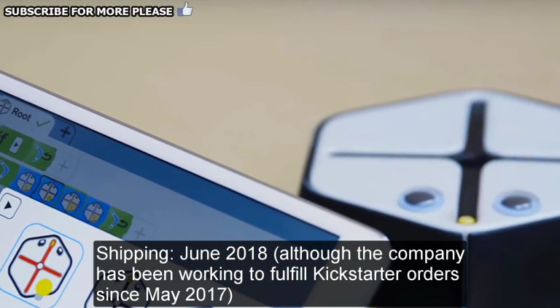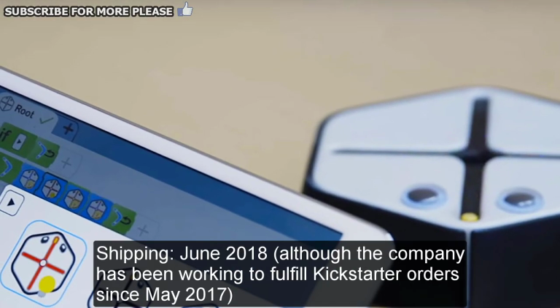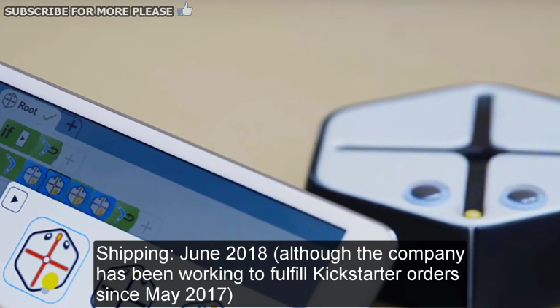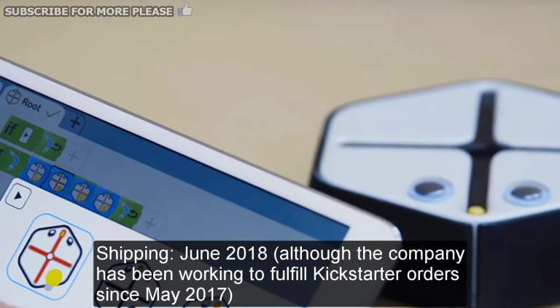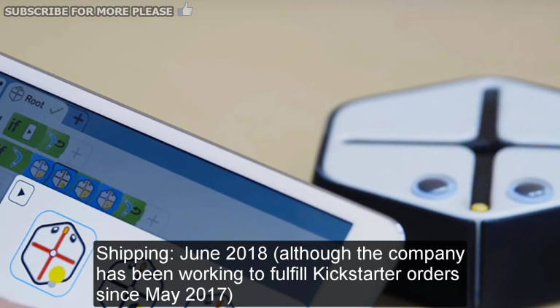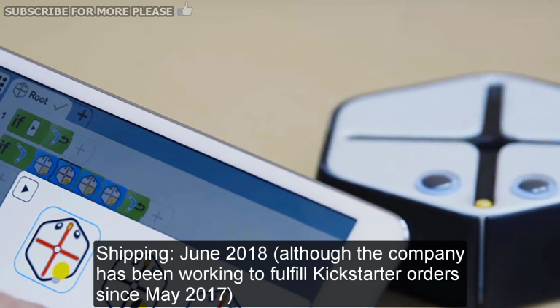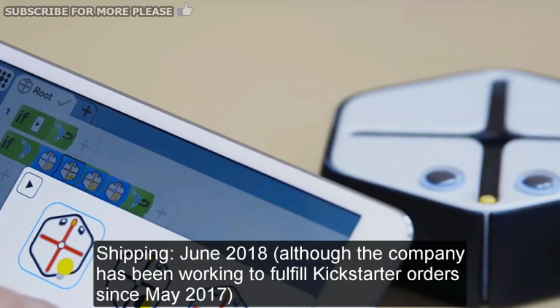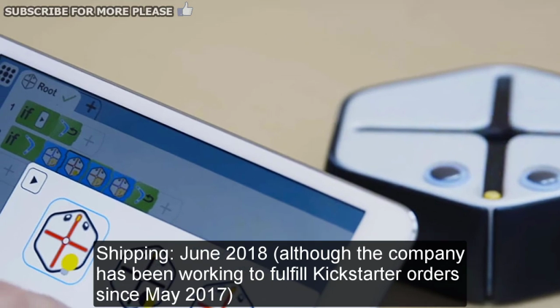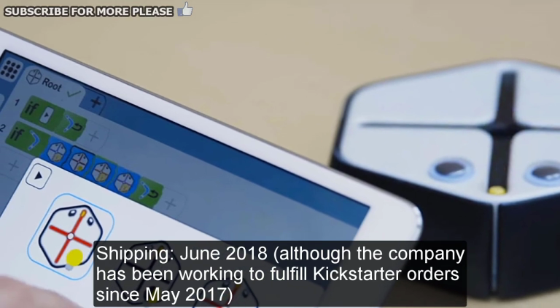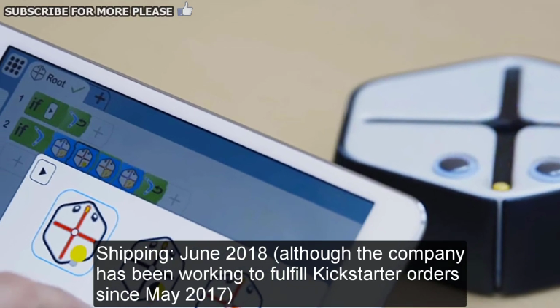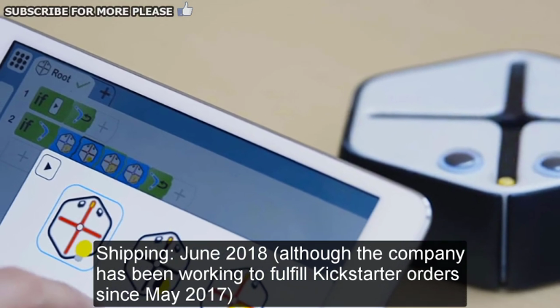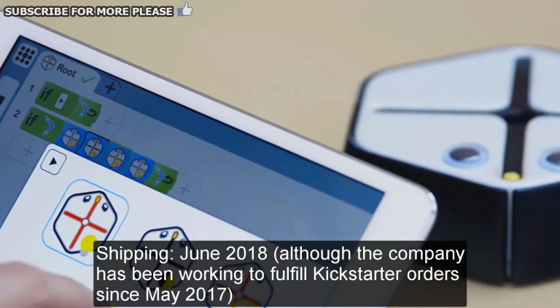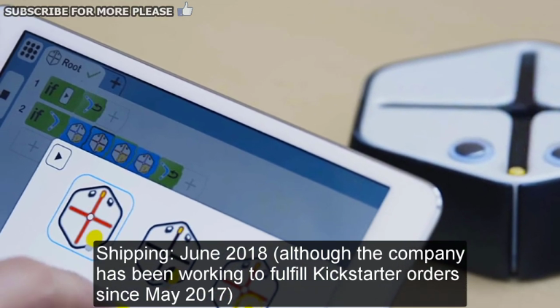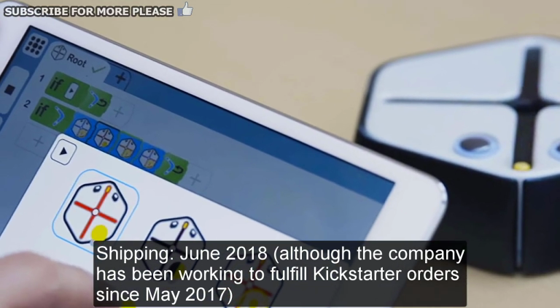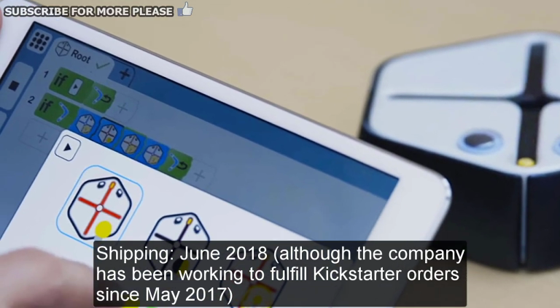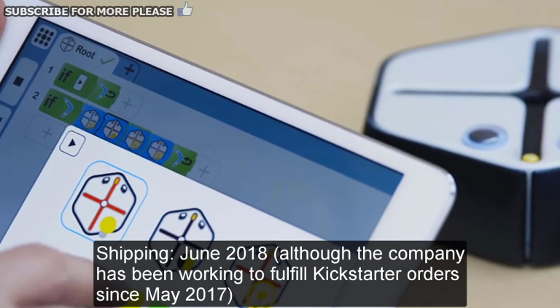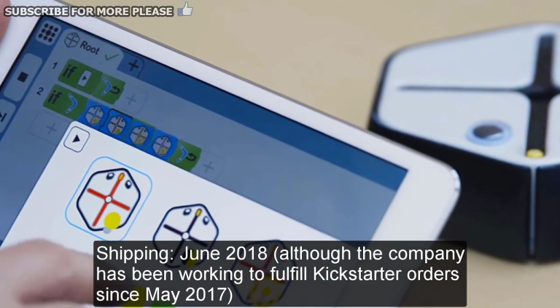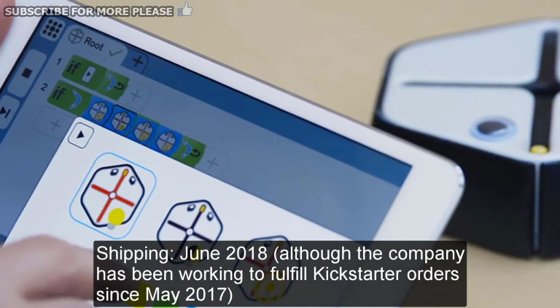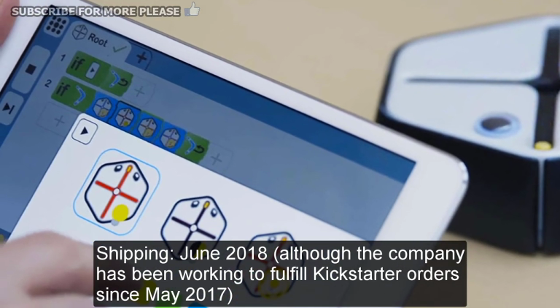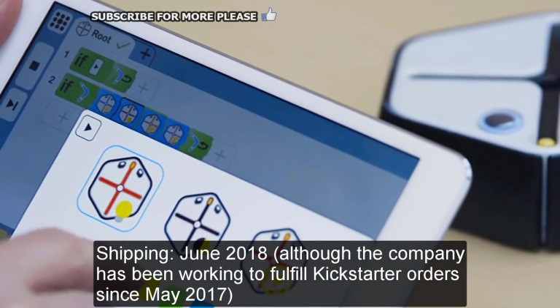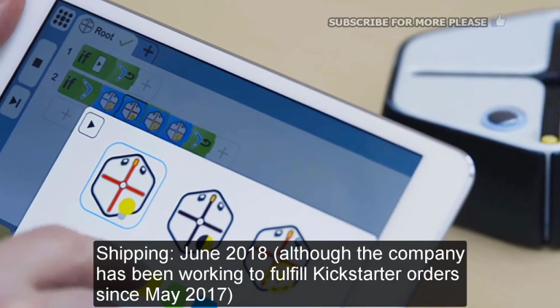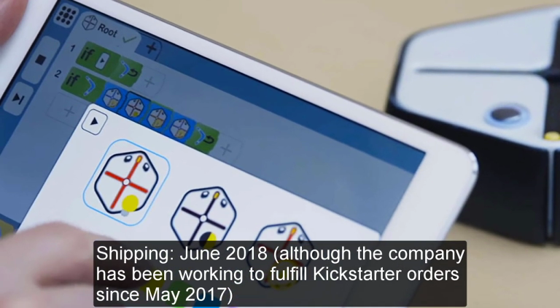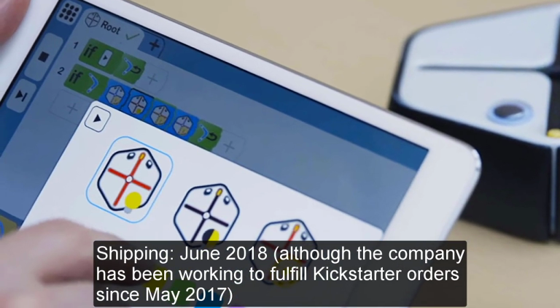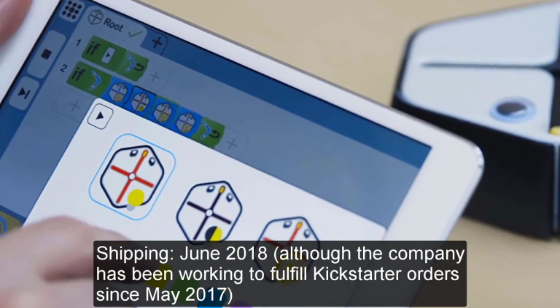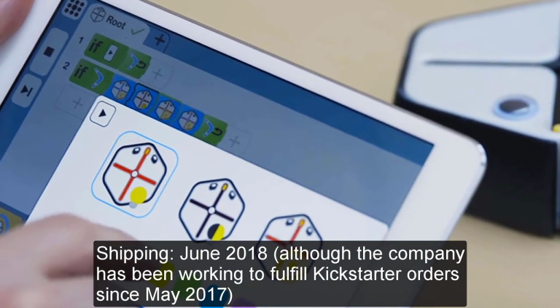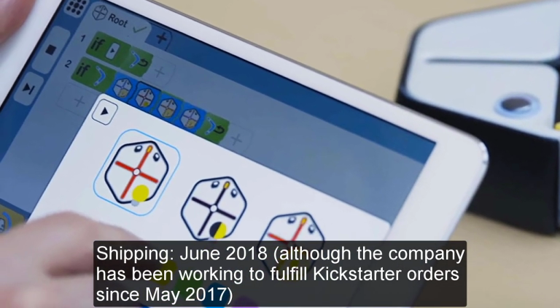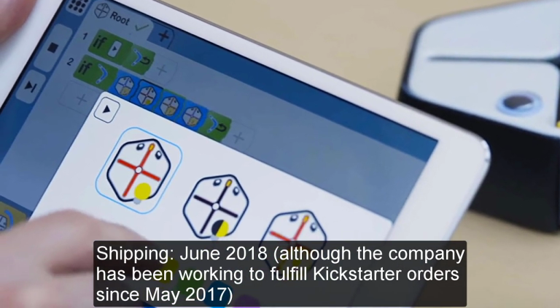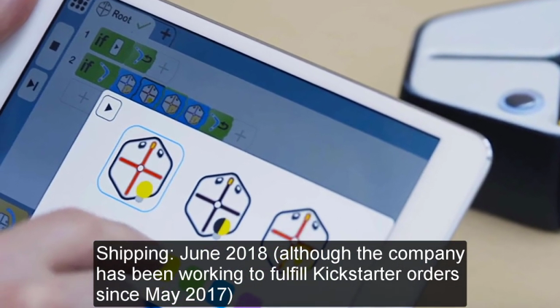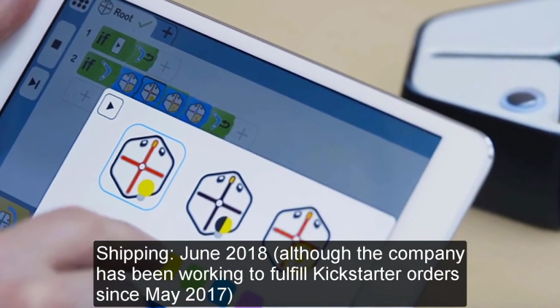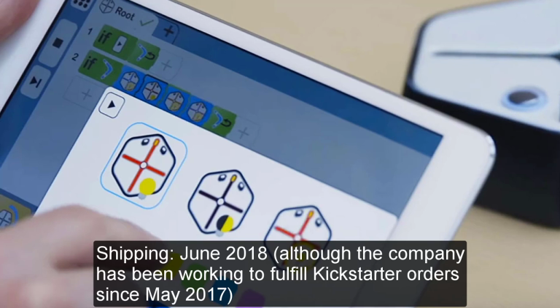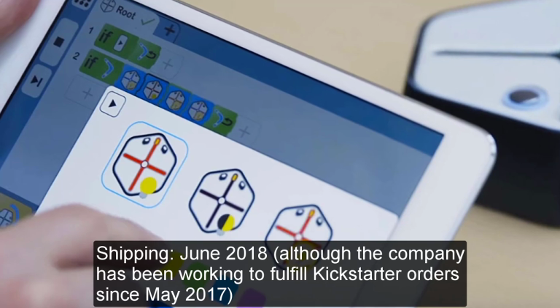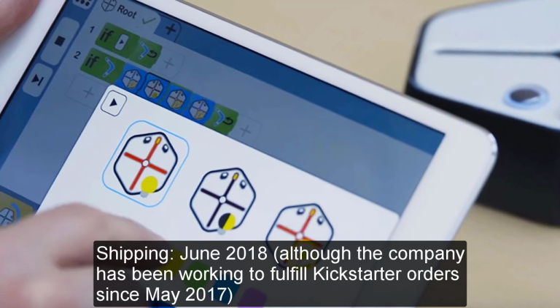Shipping June 2018, although the company has been working to fulfill Kickstarter orders since May 2017.